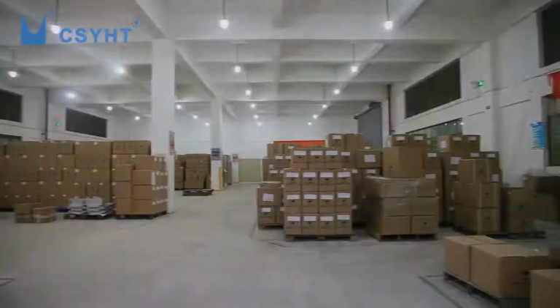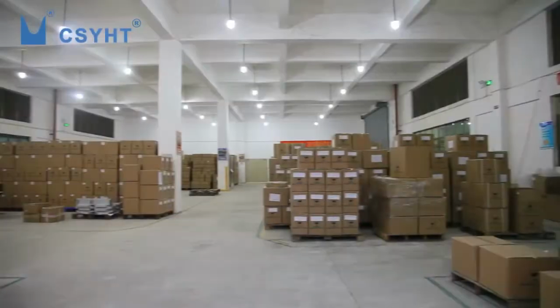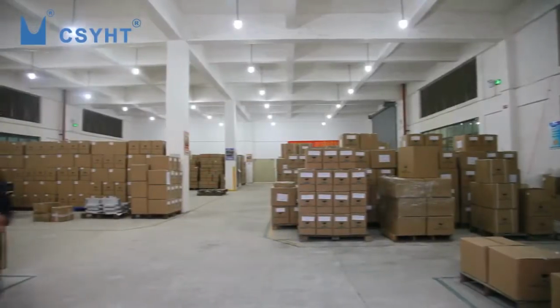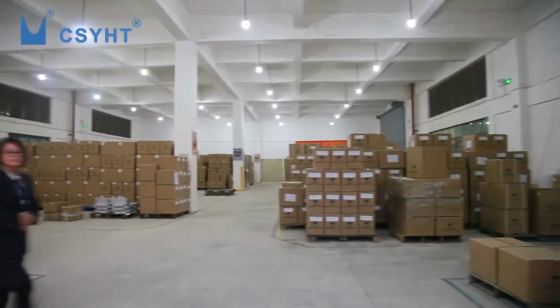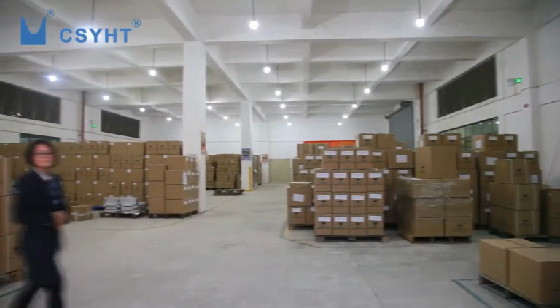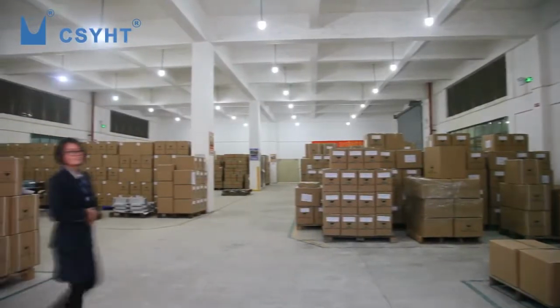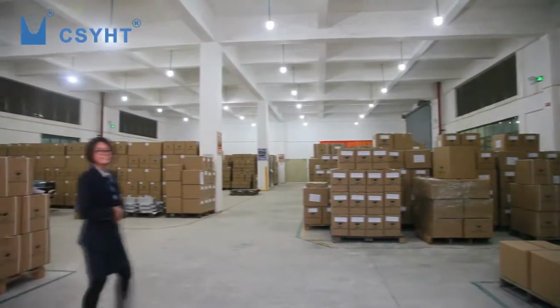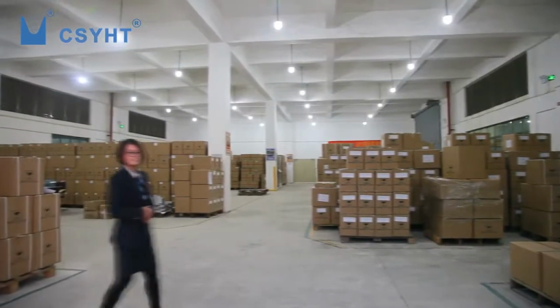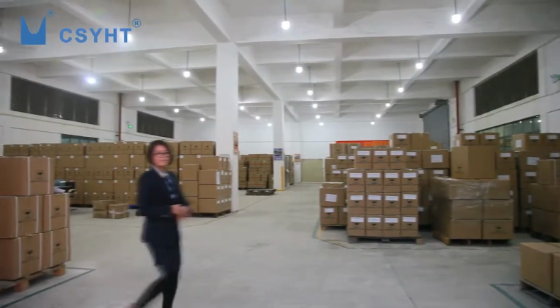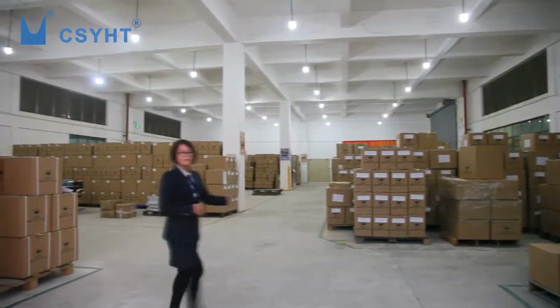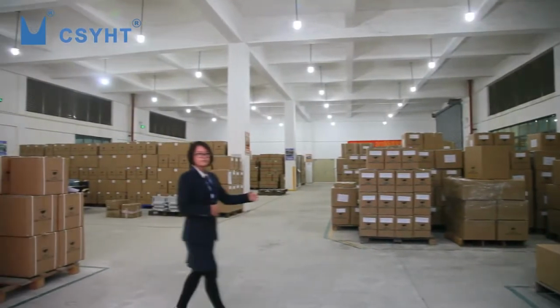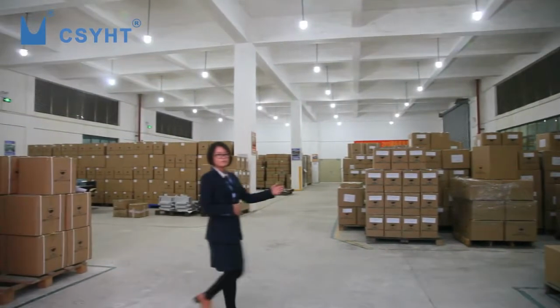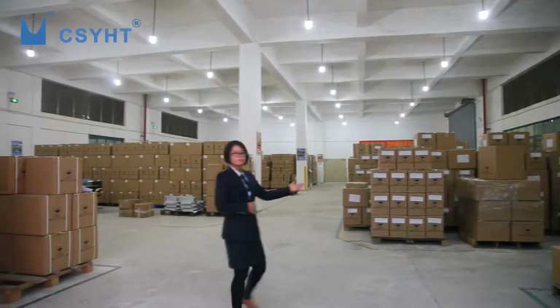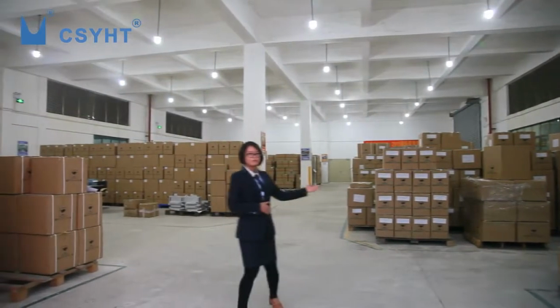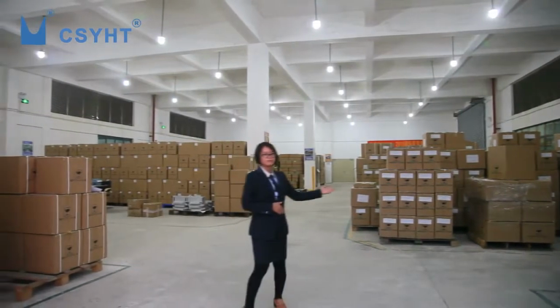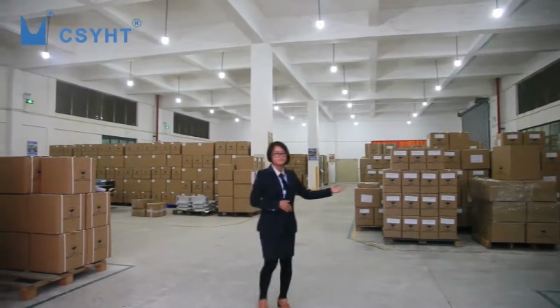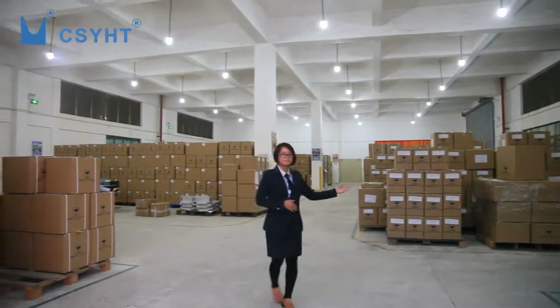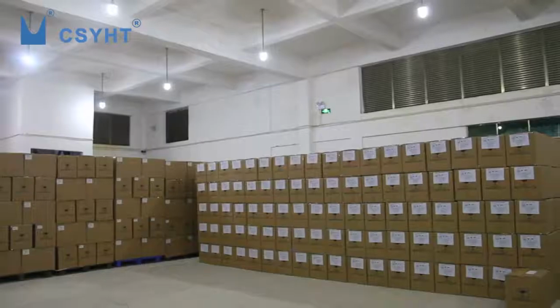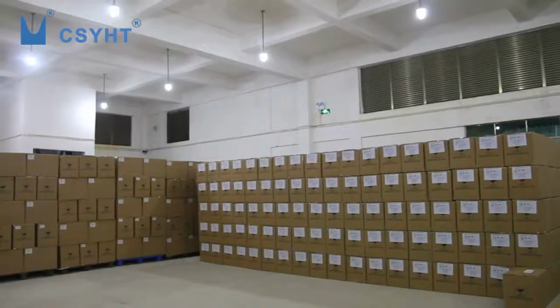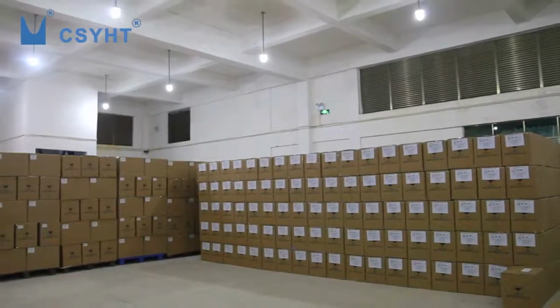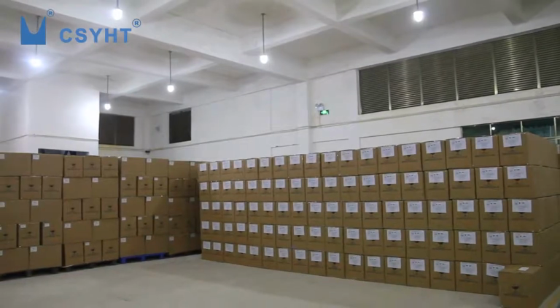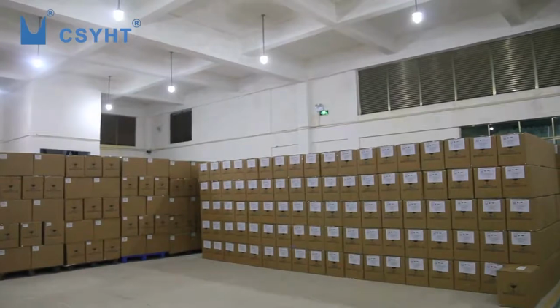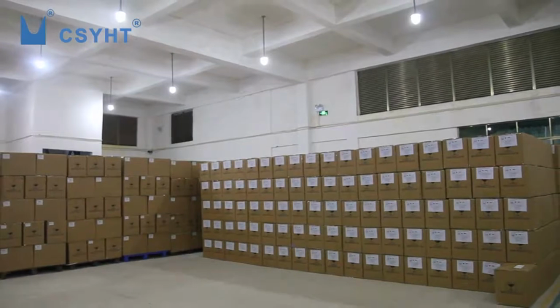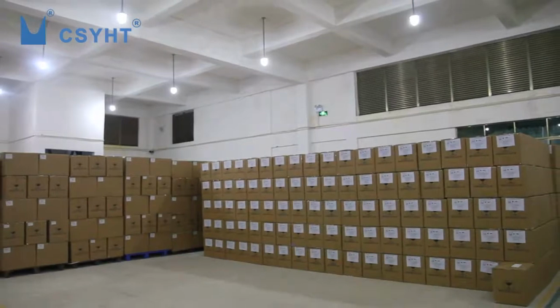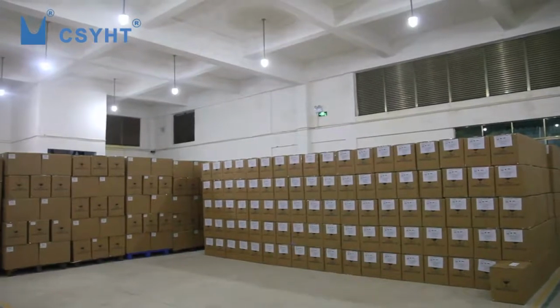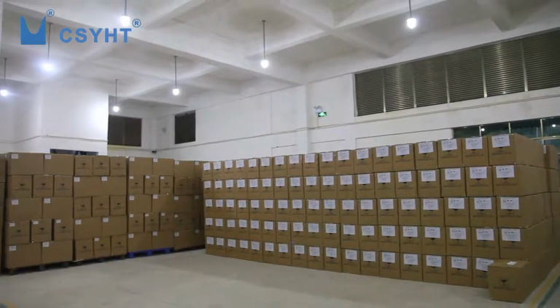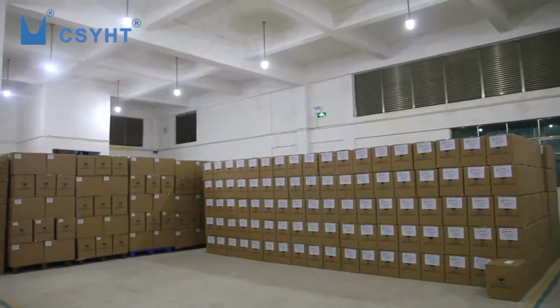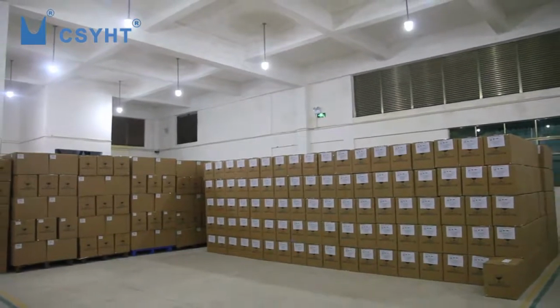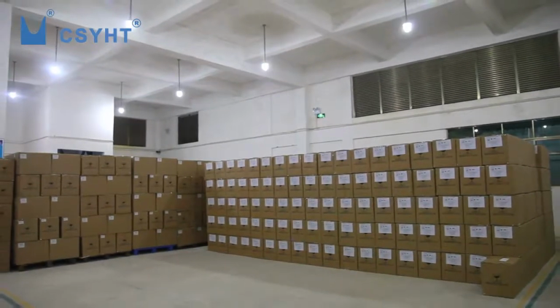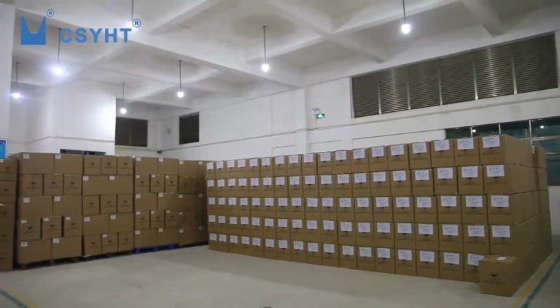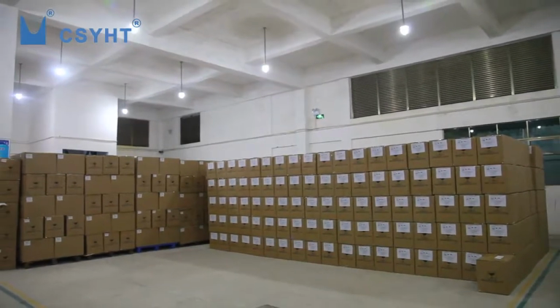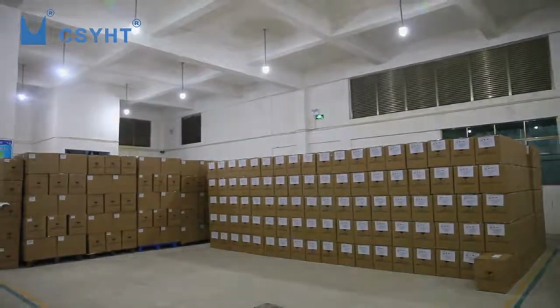Lucy is in the finished goods warehouse. All goods are well packed and checked before shipment.